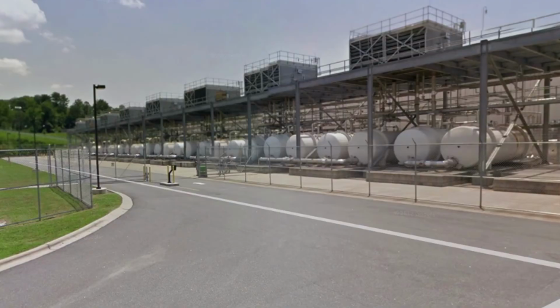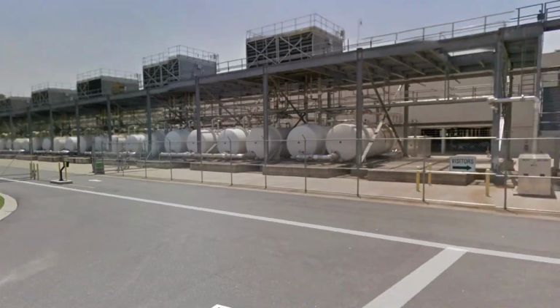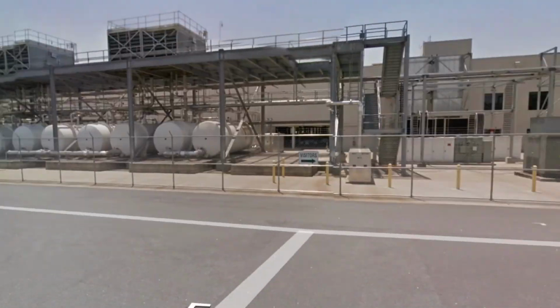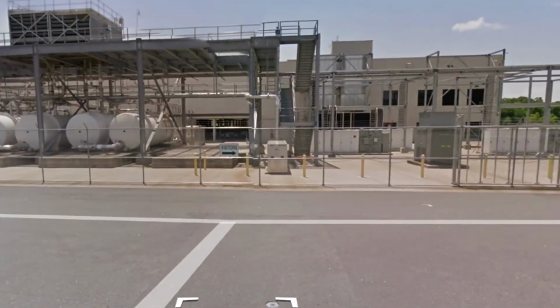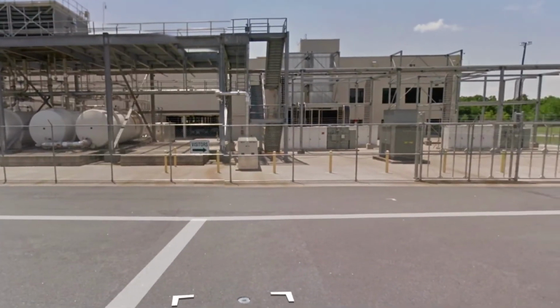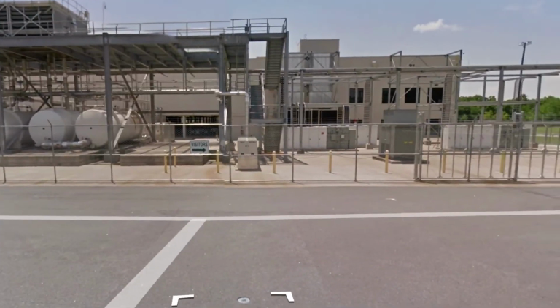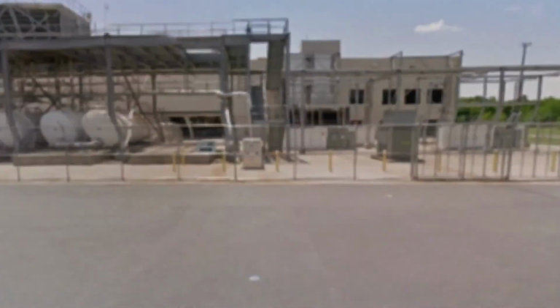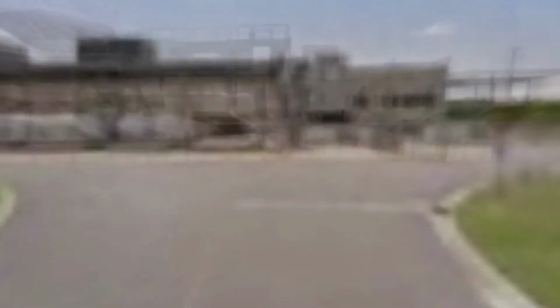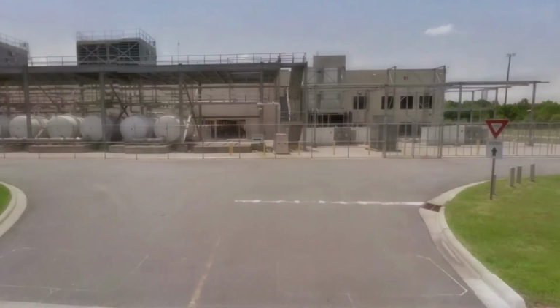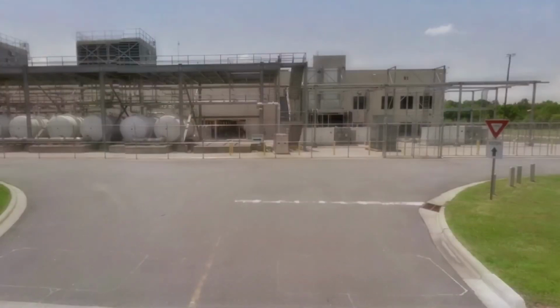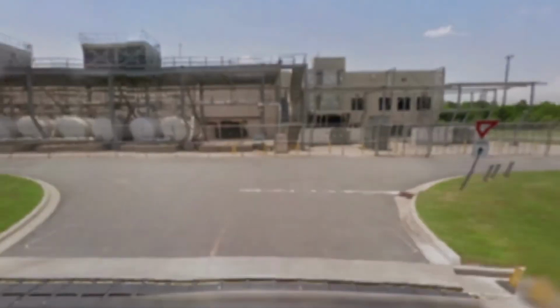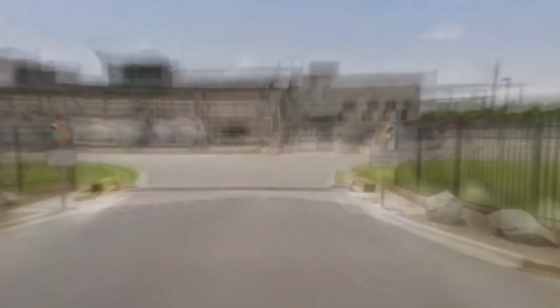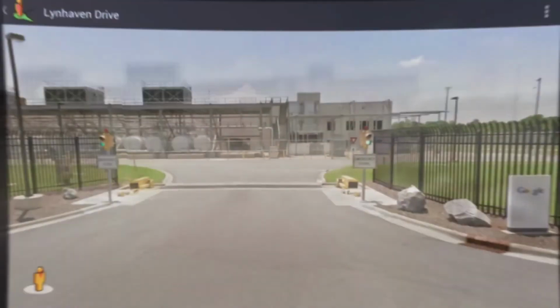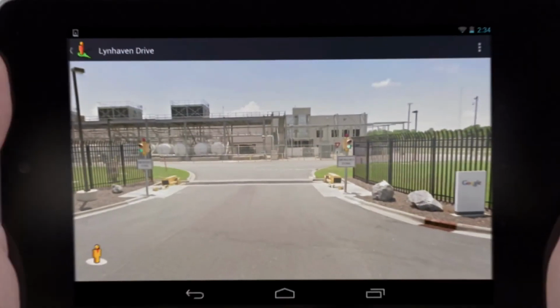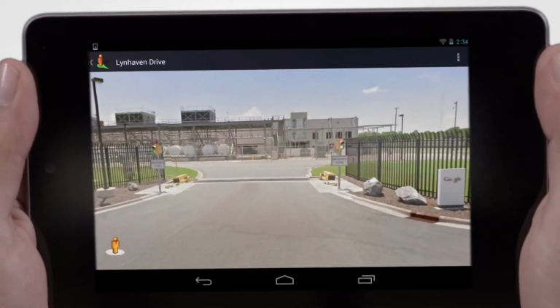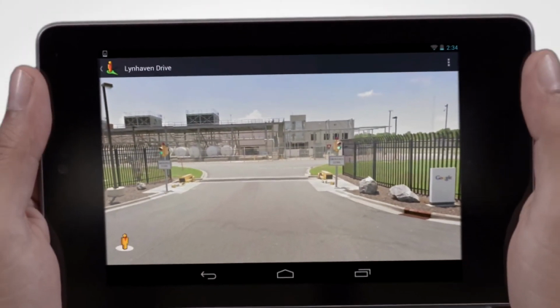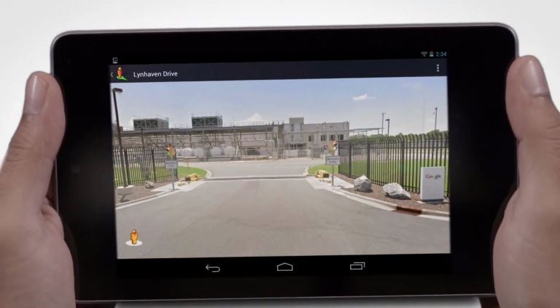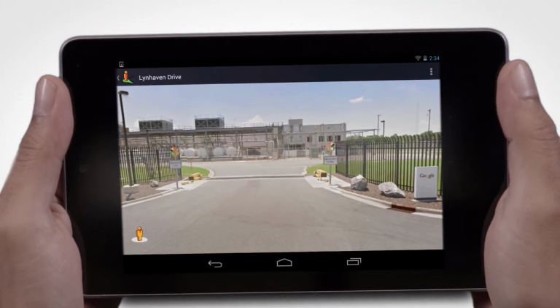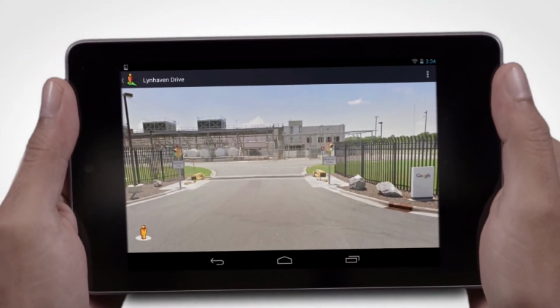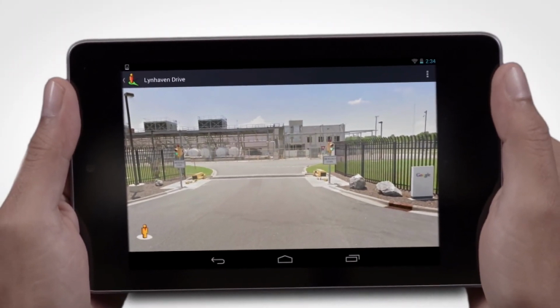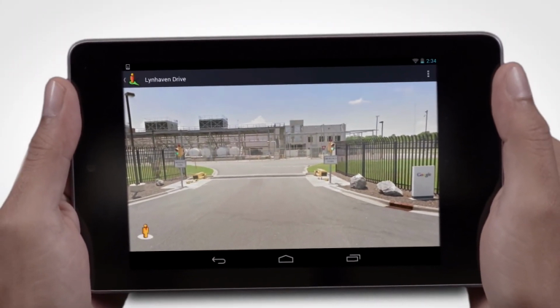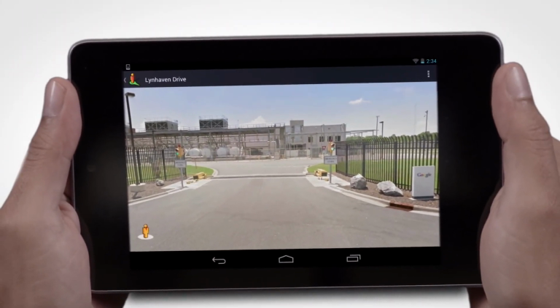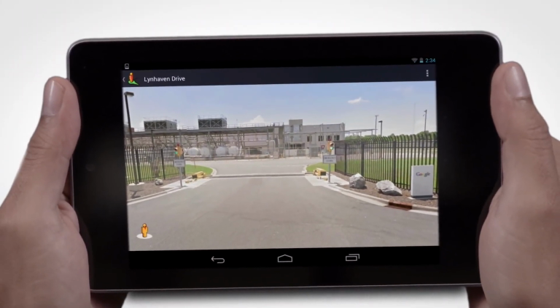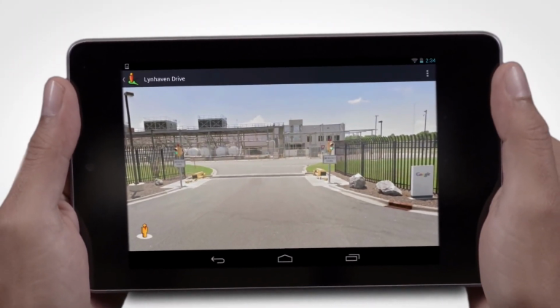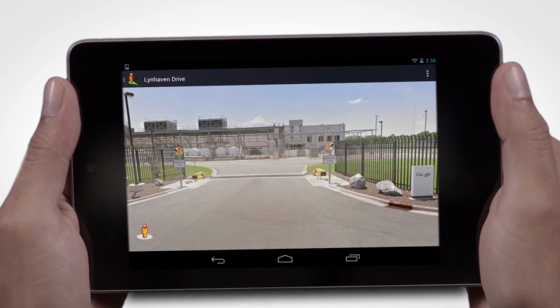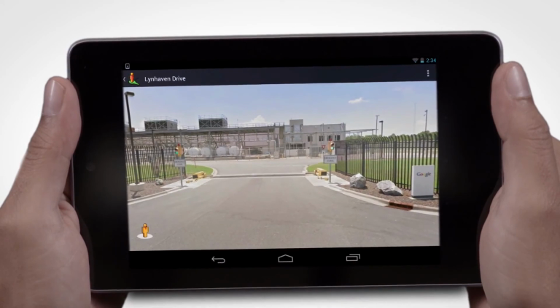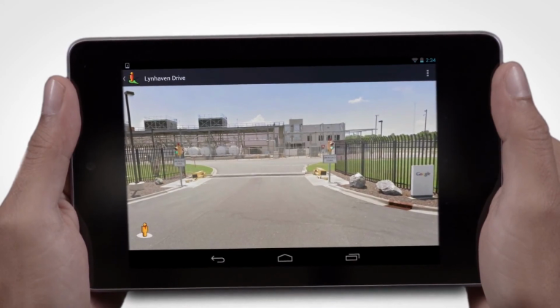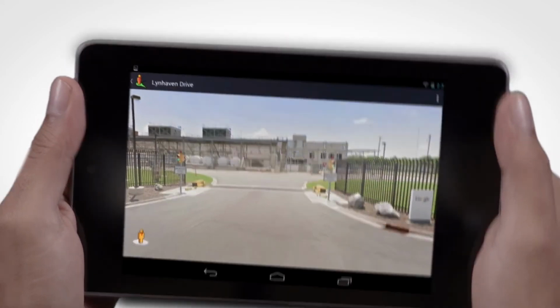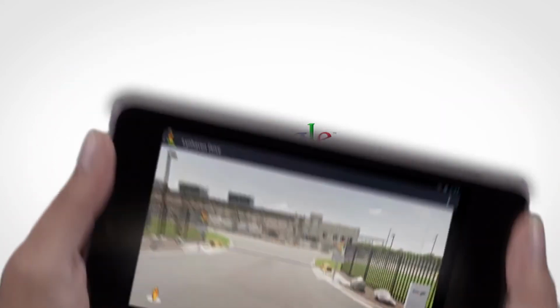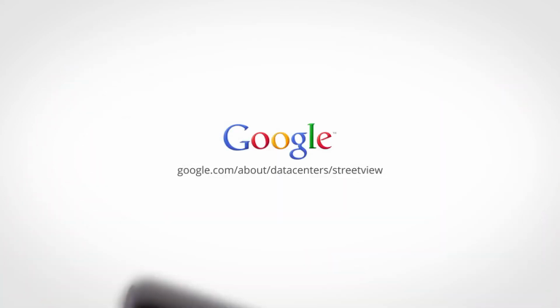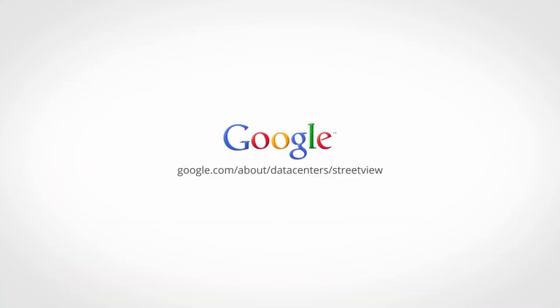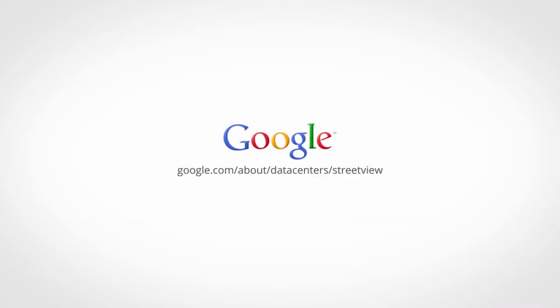Now that you've had a glimpse, walk inside yourself. Explore a Google data center with Street View.